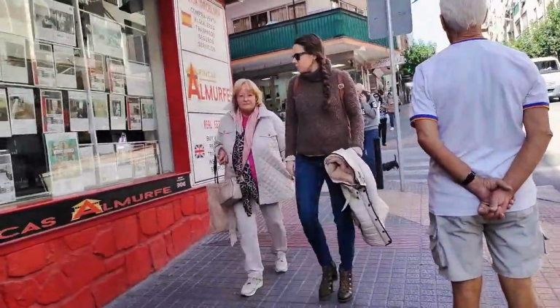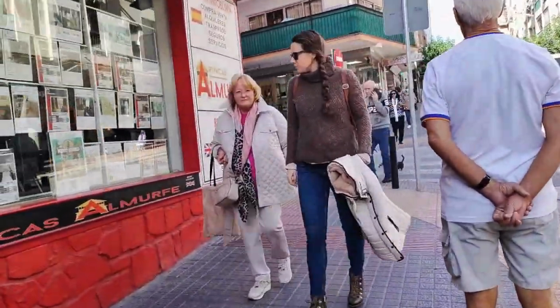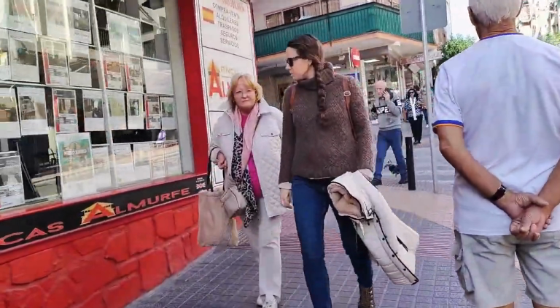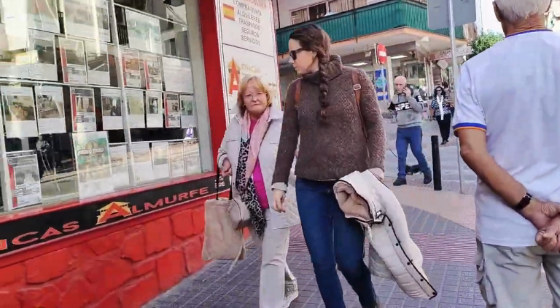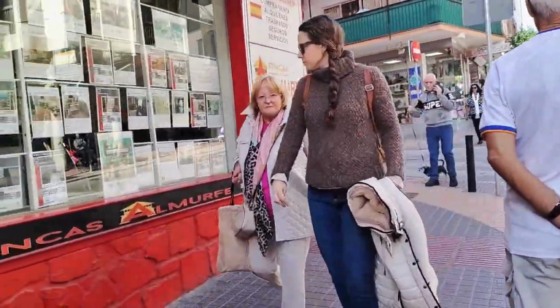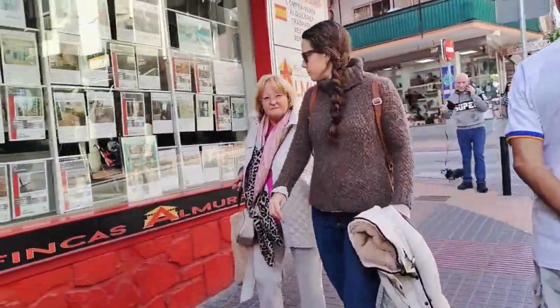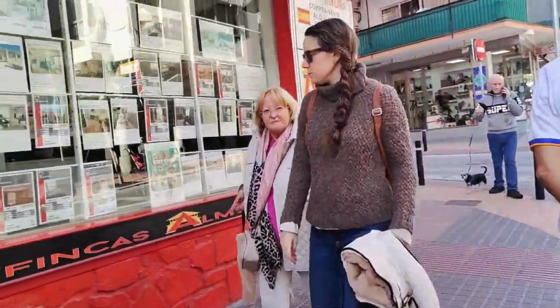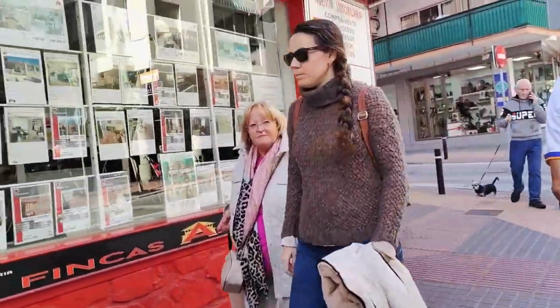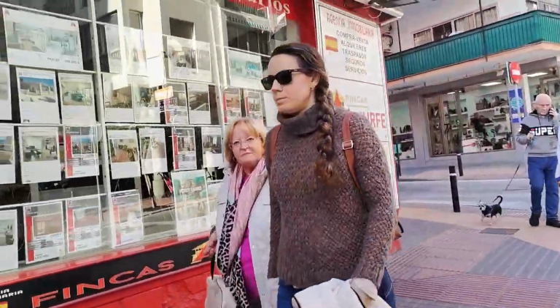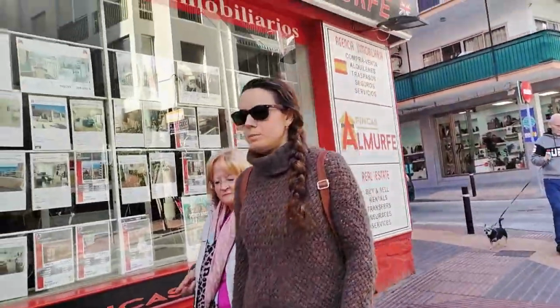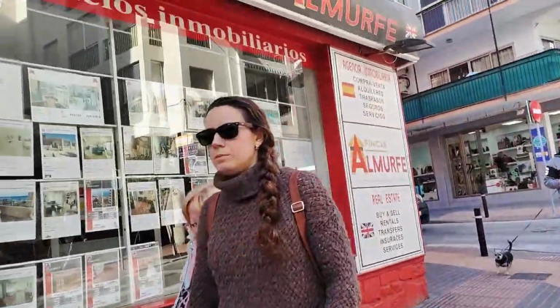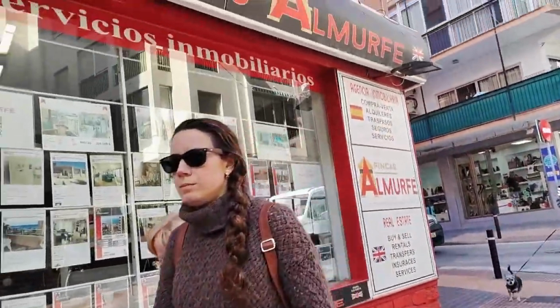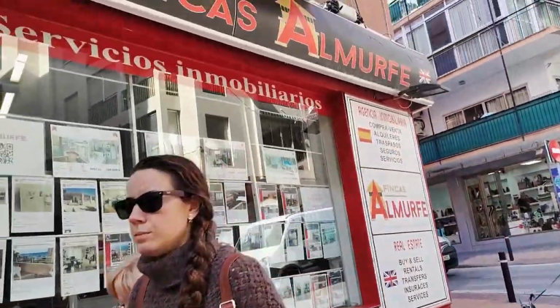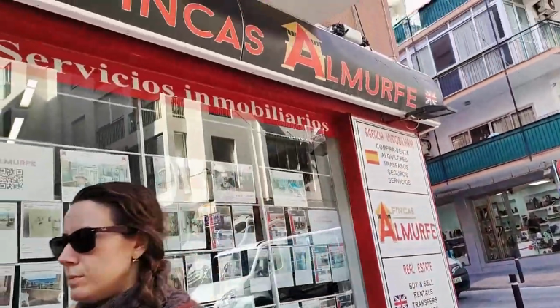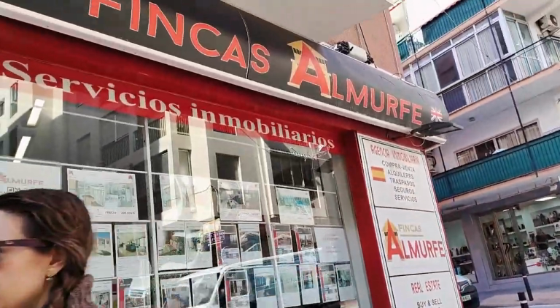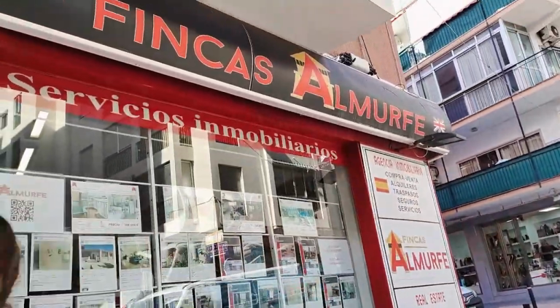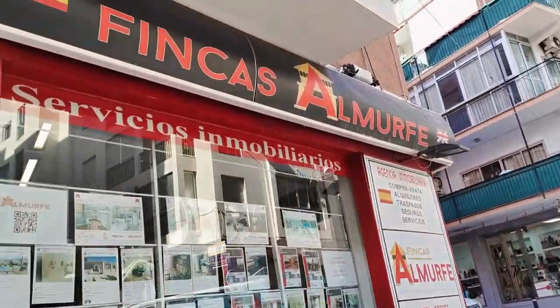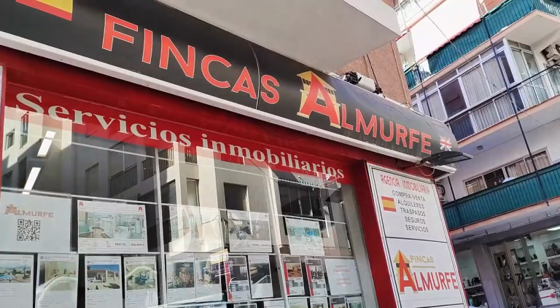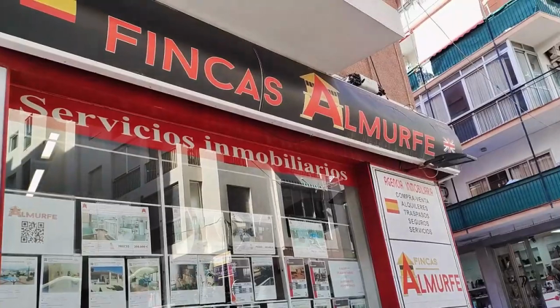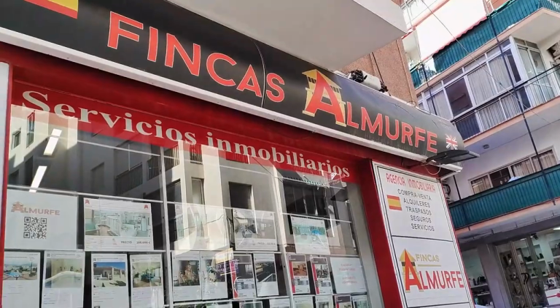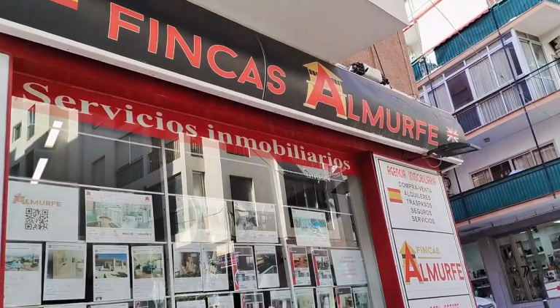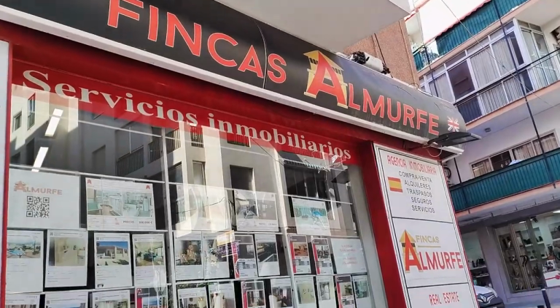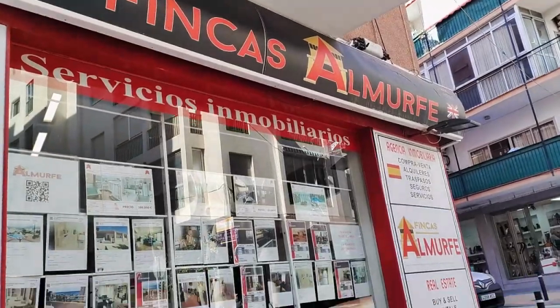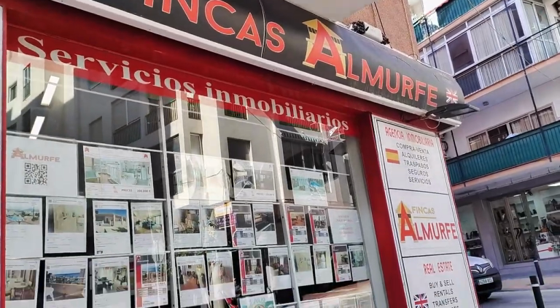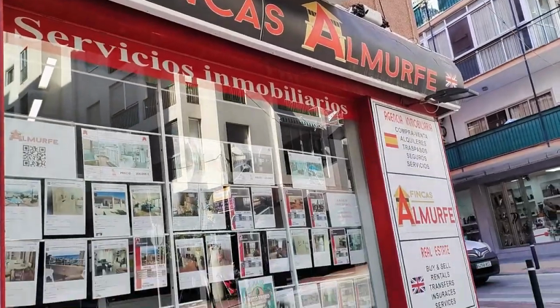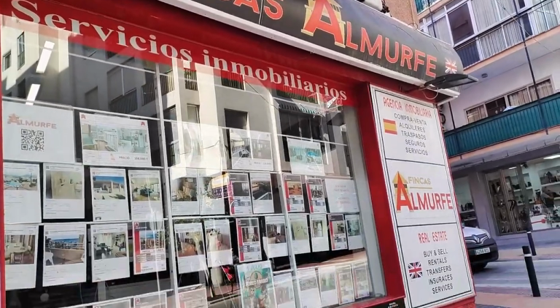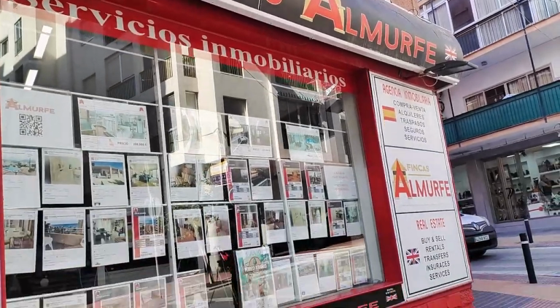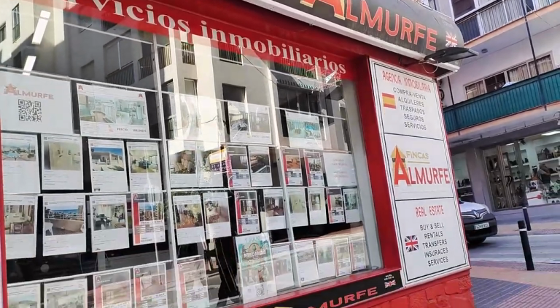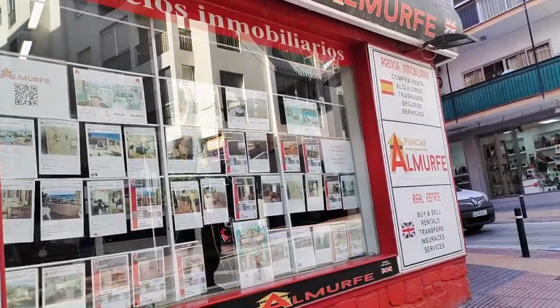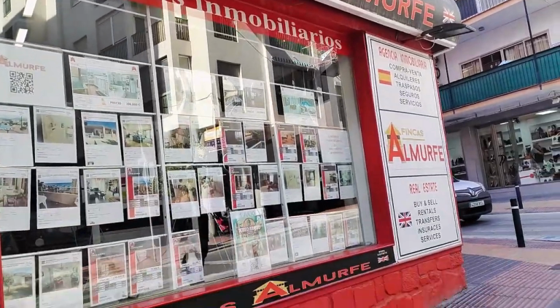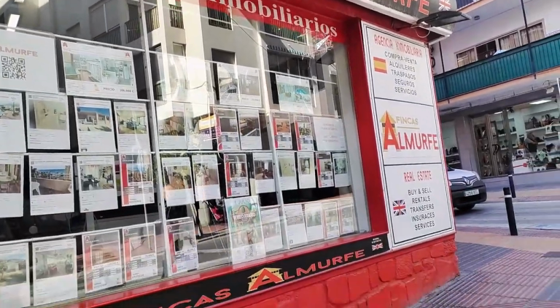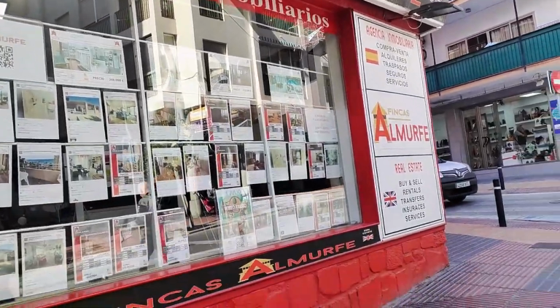Adjacent to this on the corner we see another estate agent, this time called Finca's Almorfe.